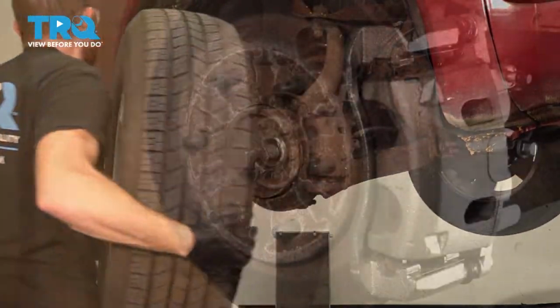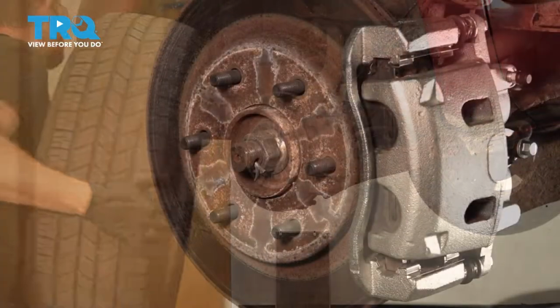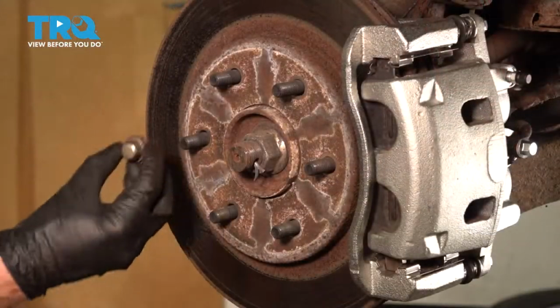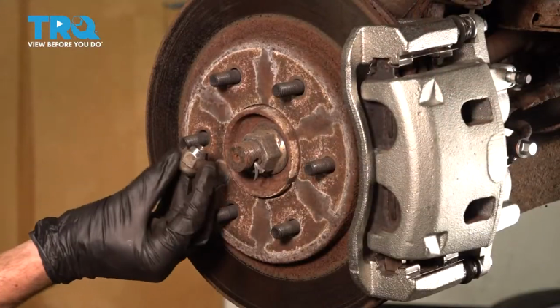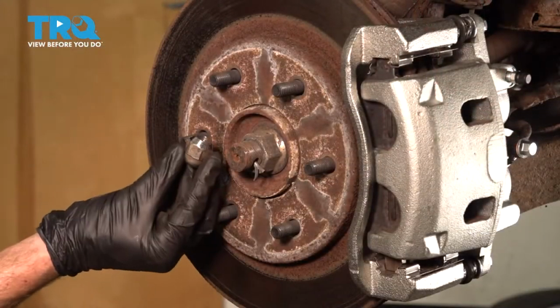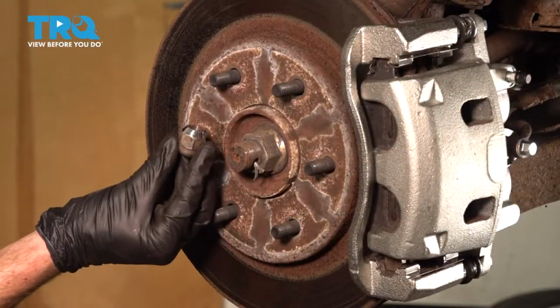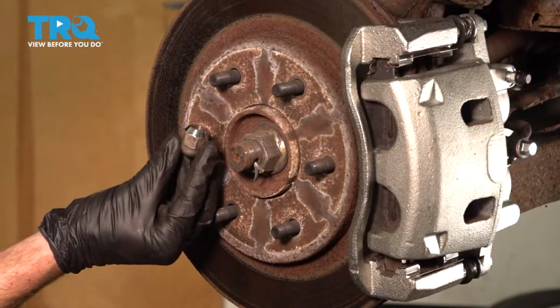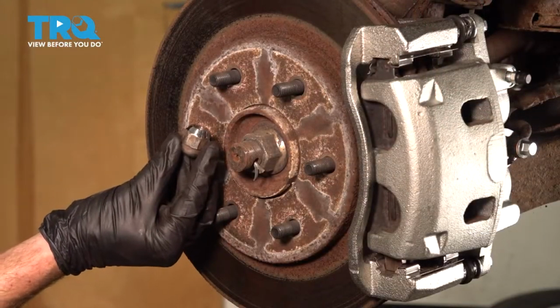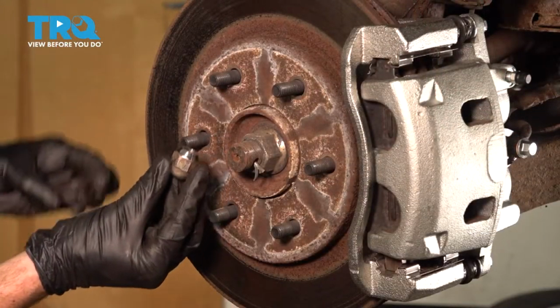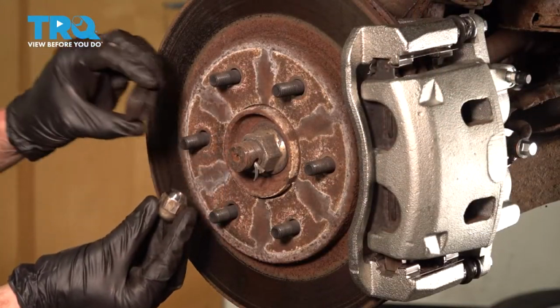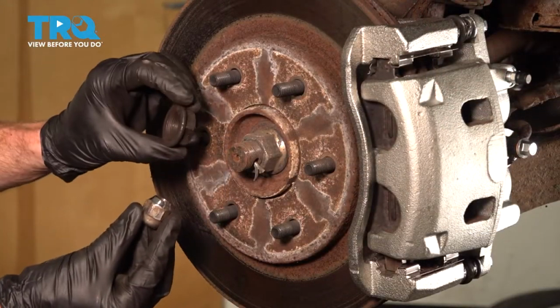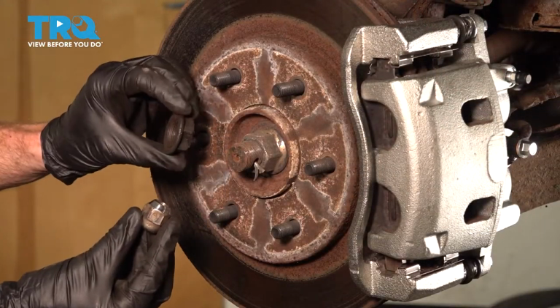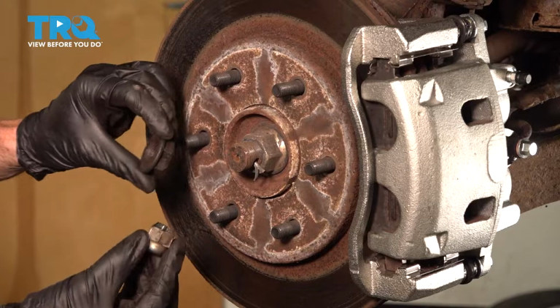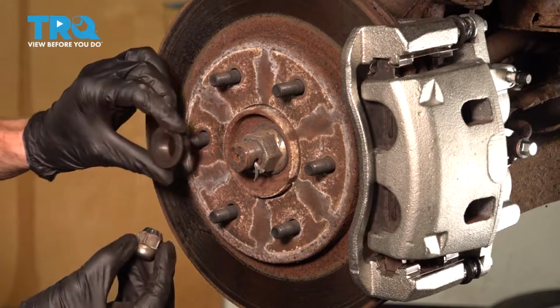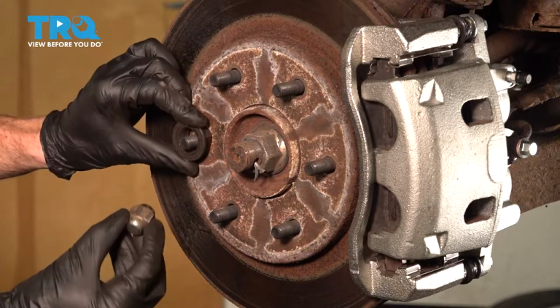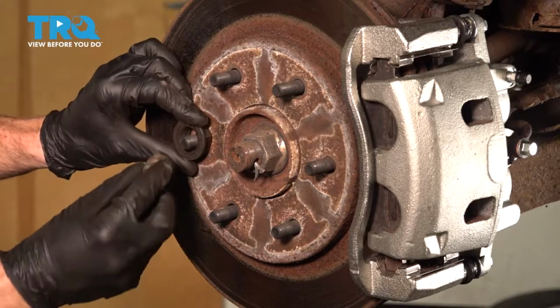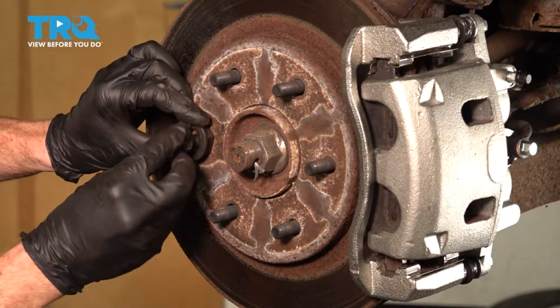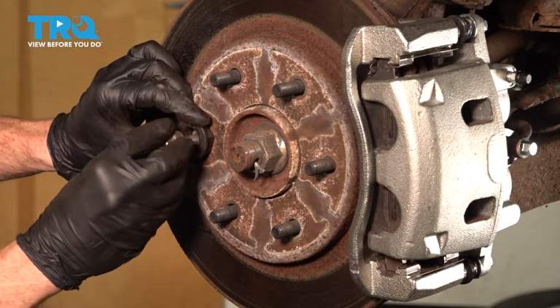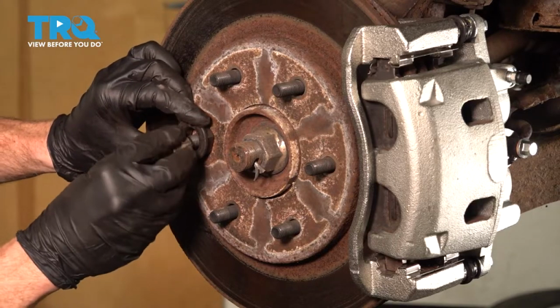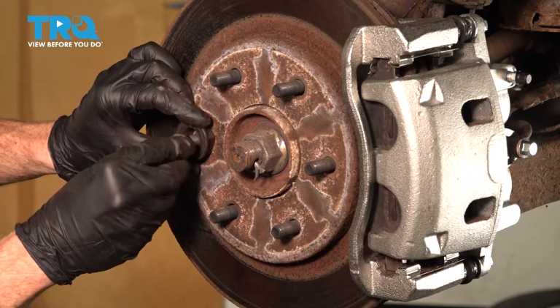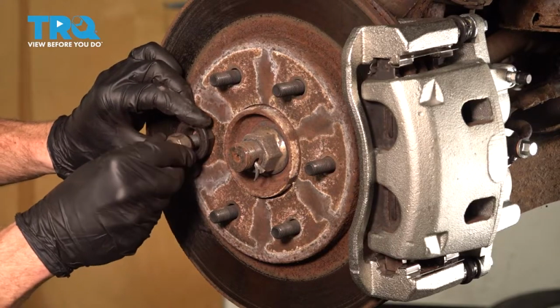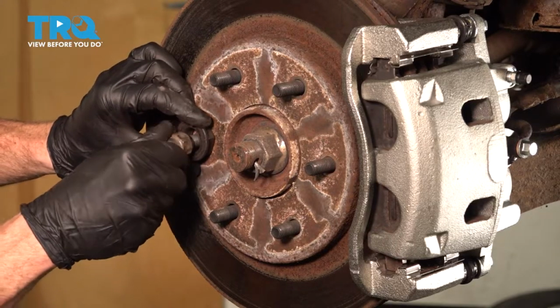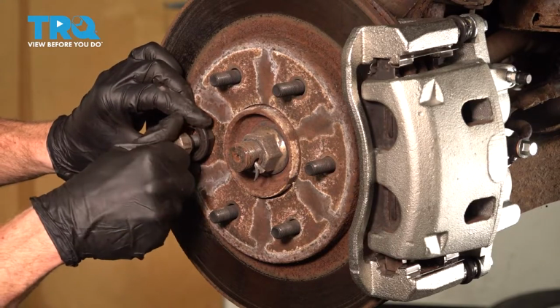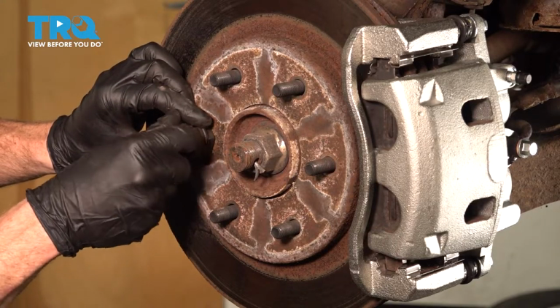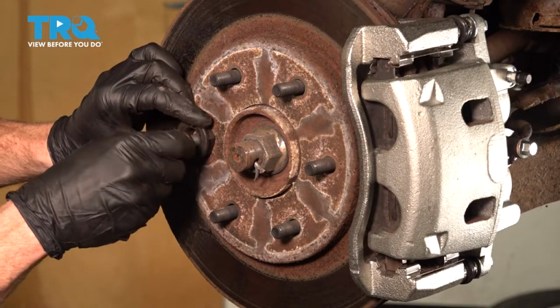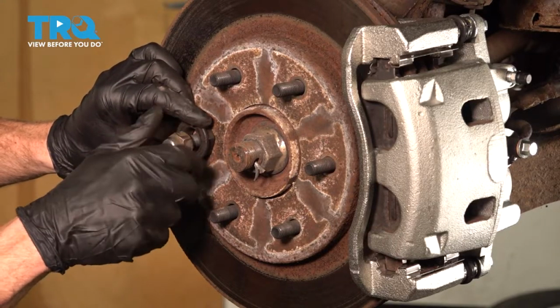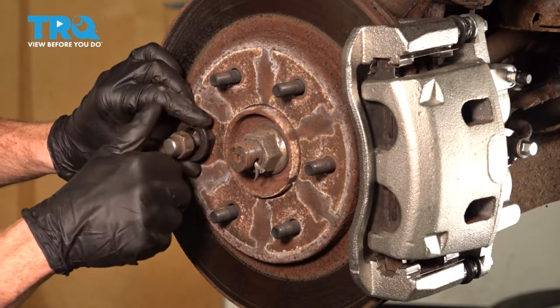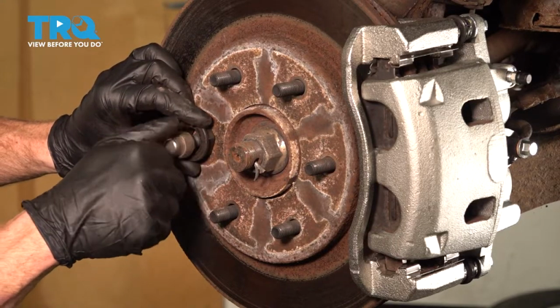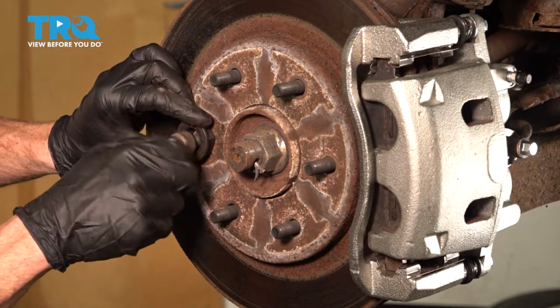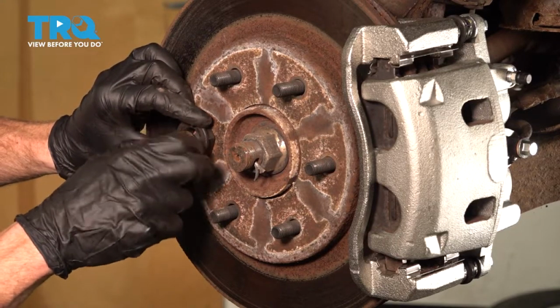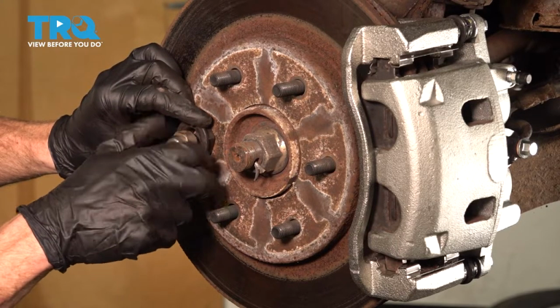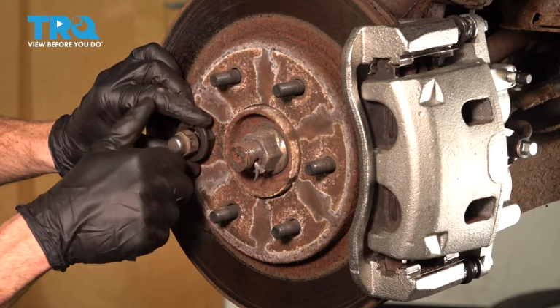Now let's take one of our lug nuts and a spacer. We're going to use this to hold the rotor in place while we continue.